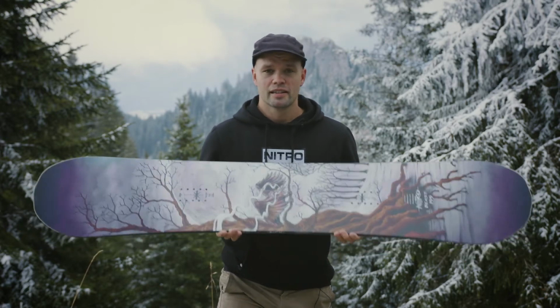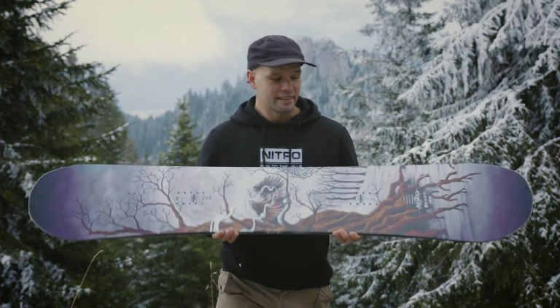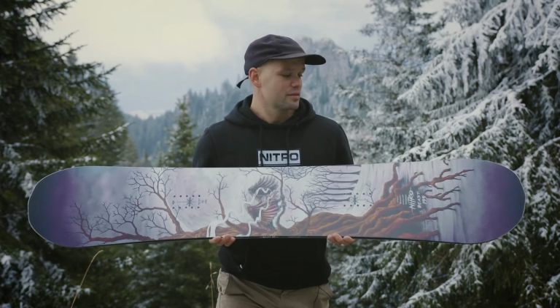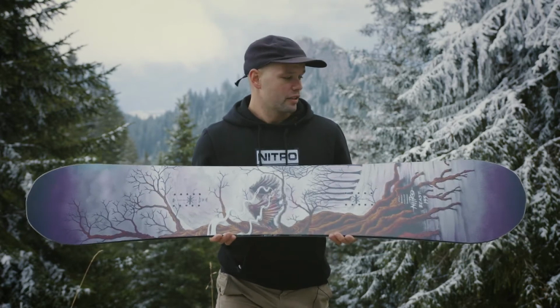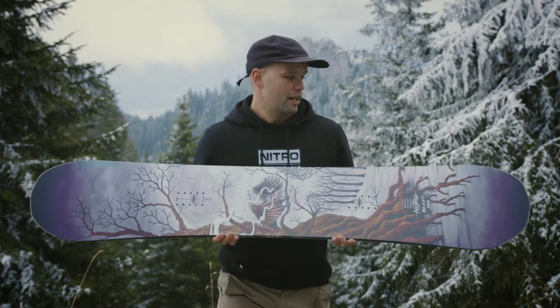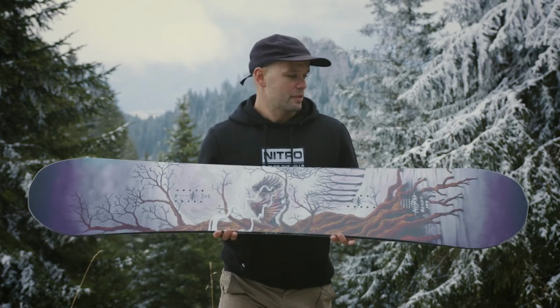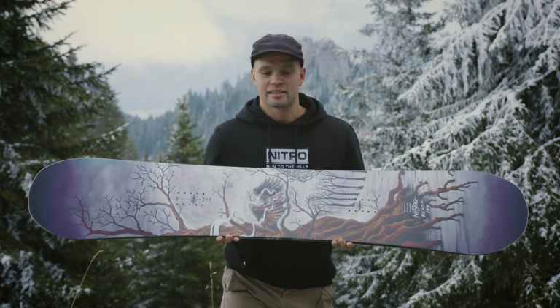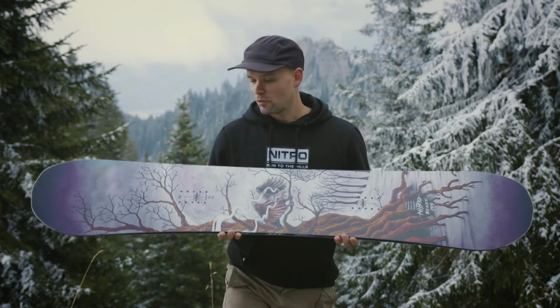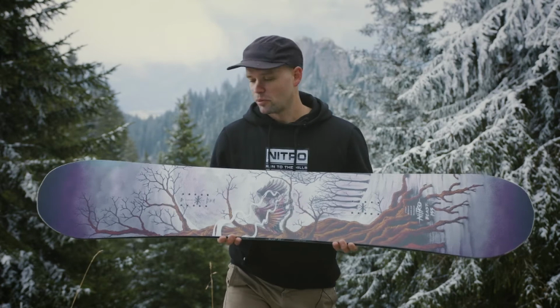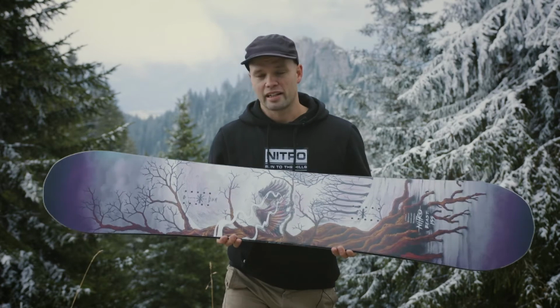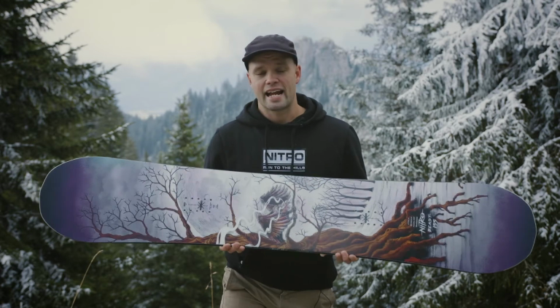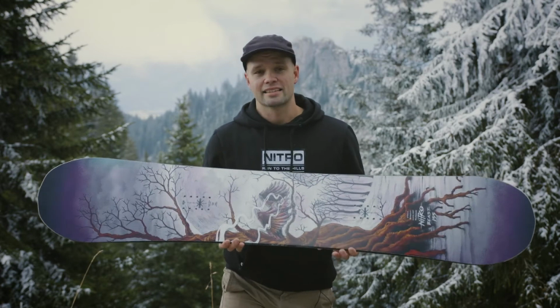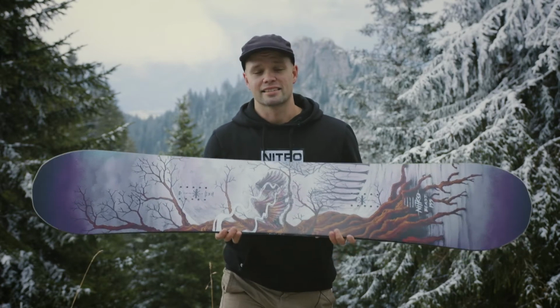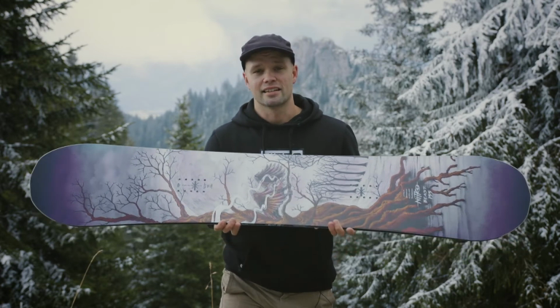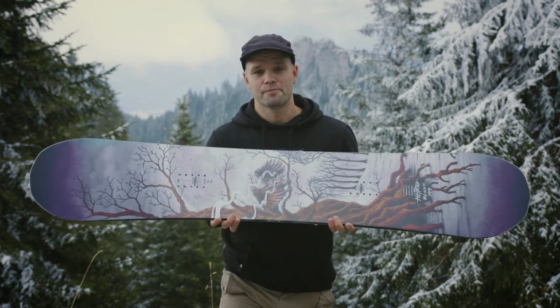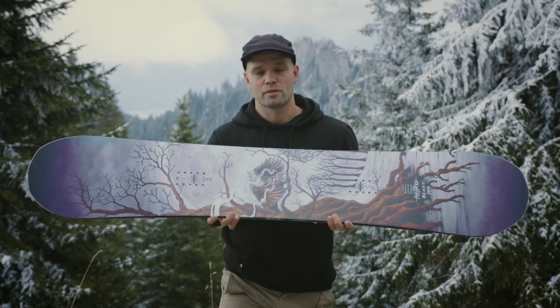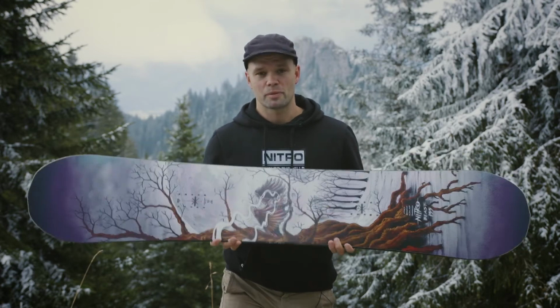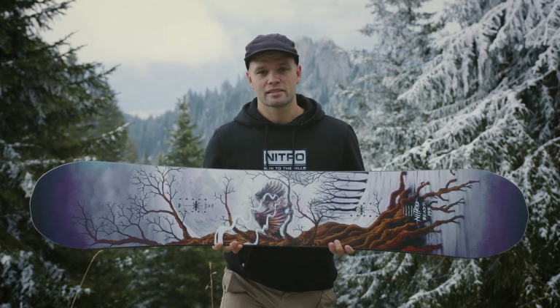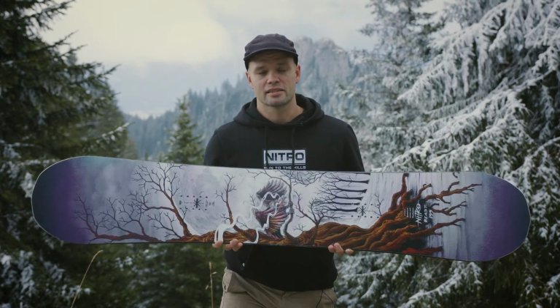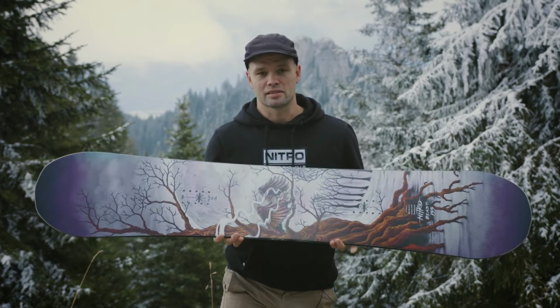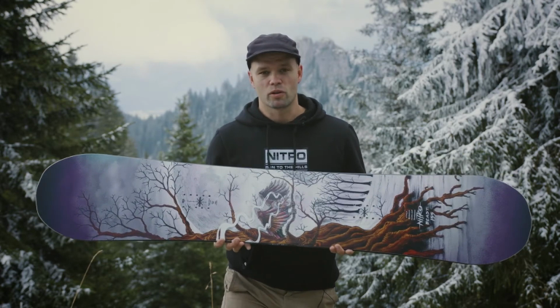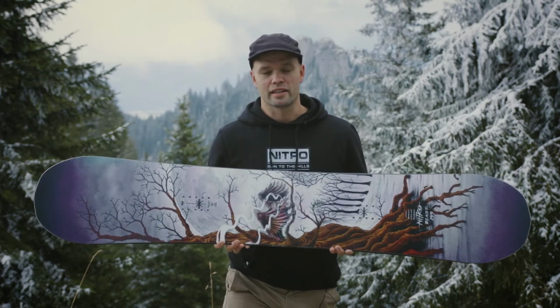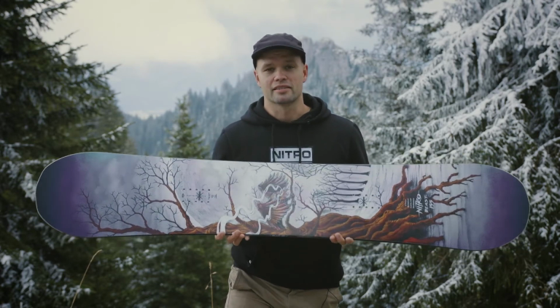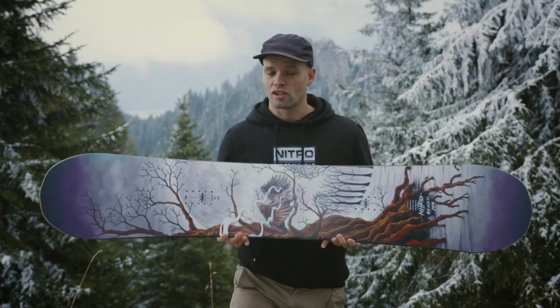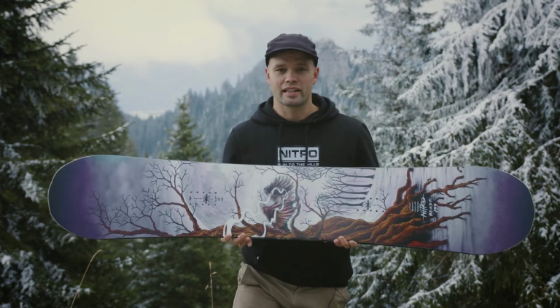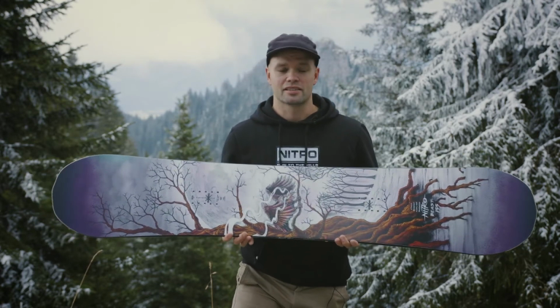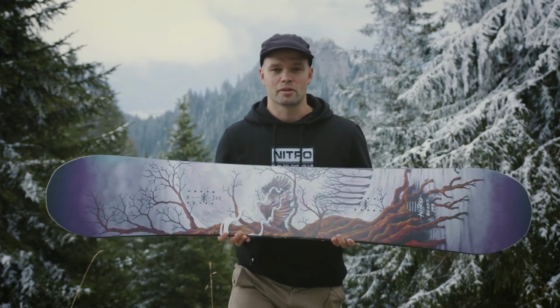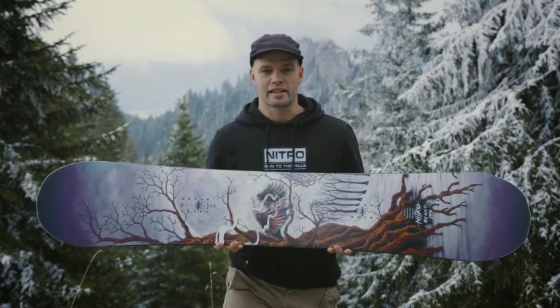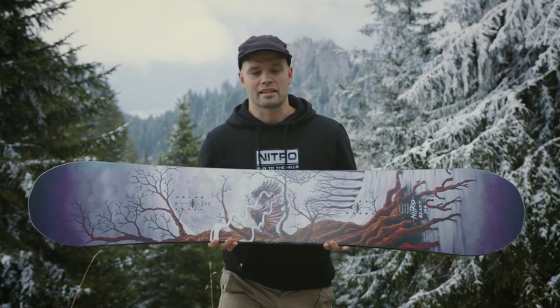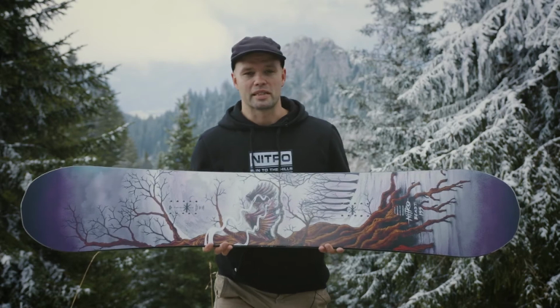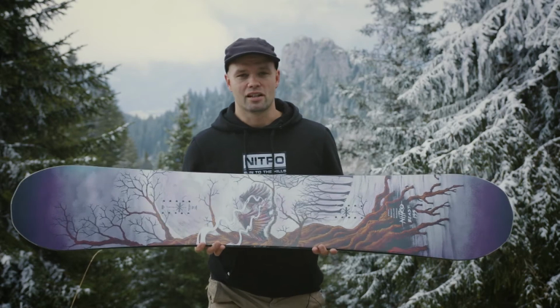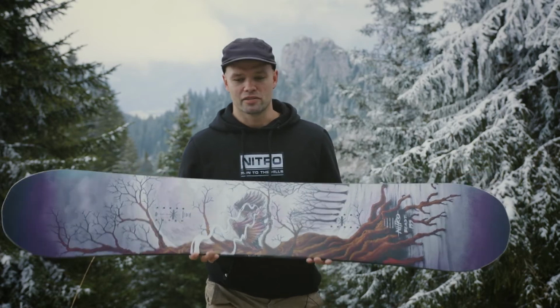This is the board they ride because they want a snowboard that has the response, the support, and the long-lasting durability that the Beast offers.